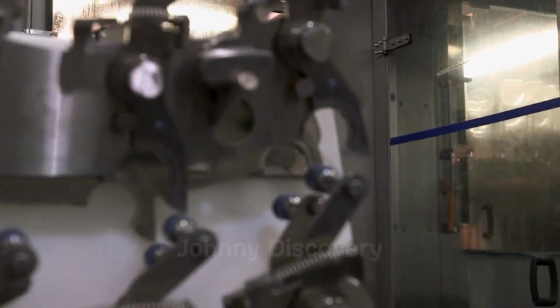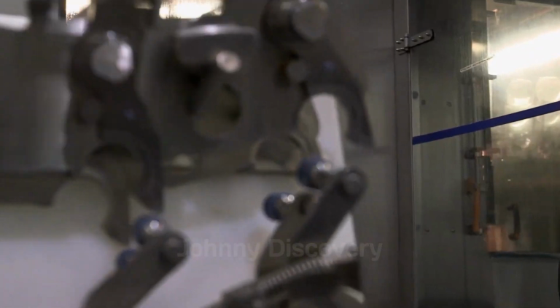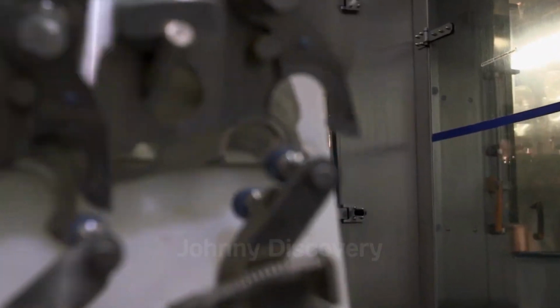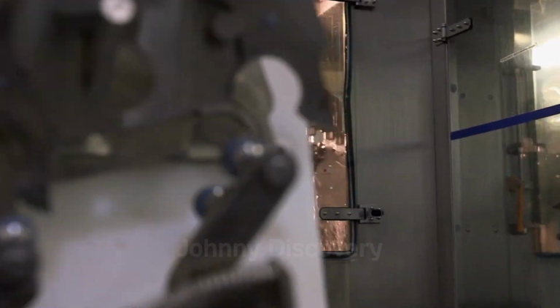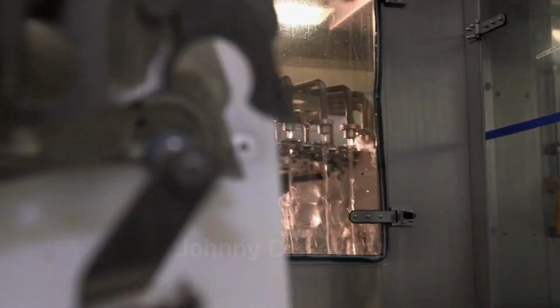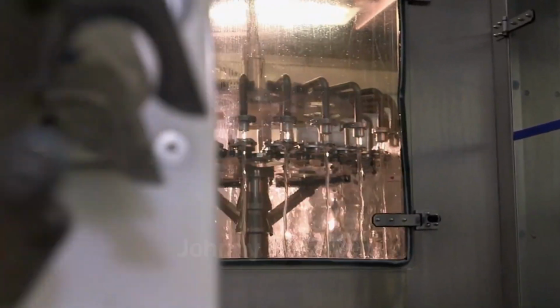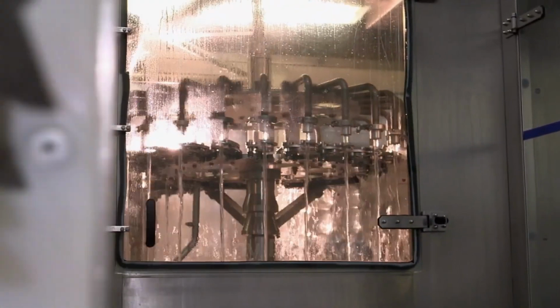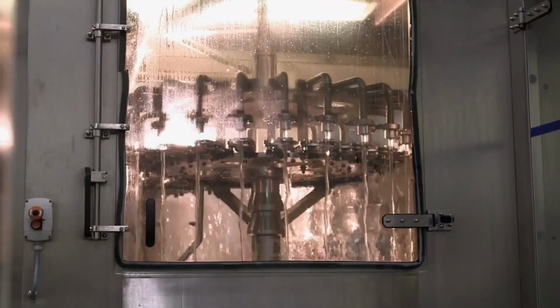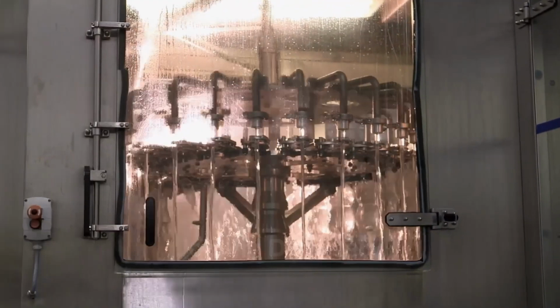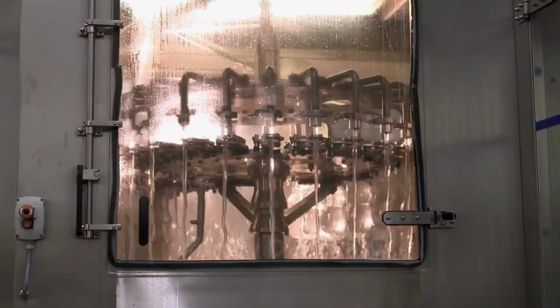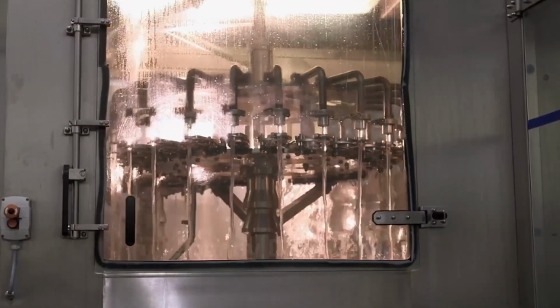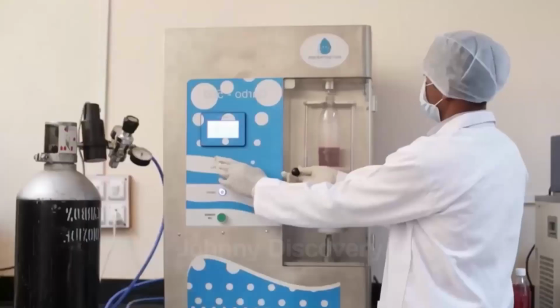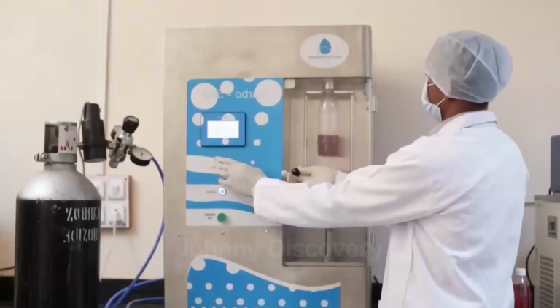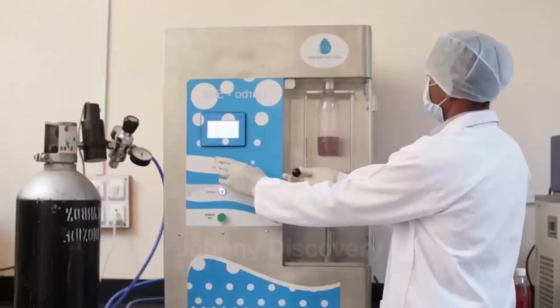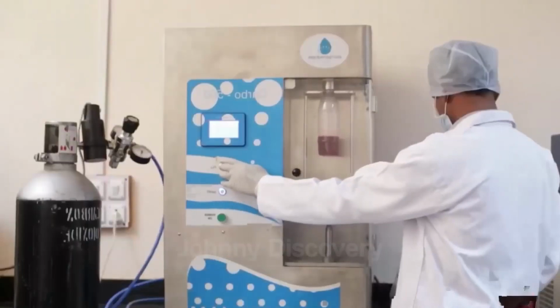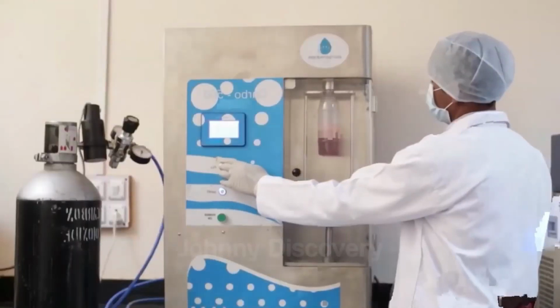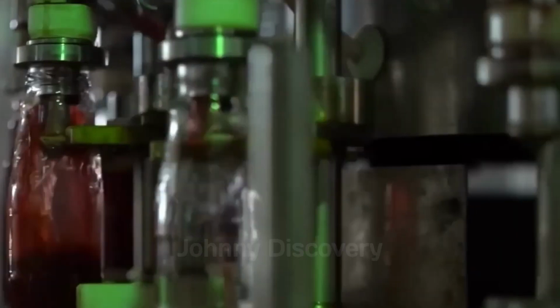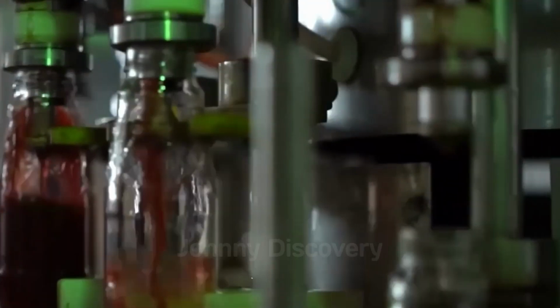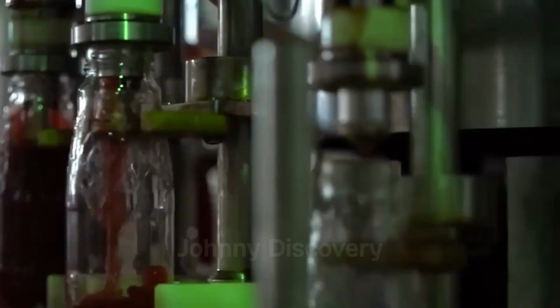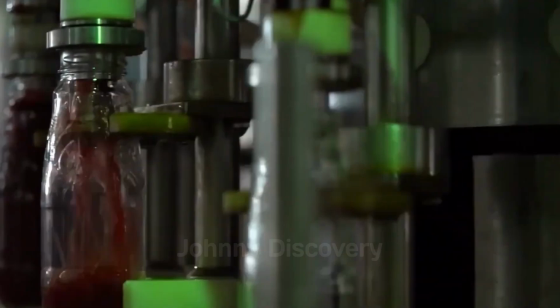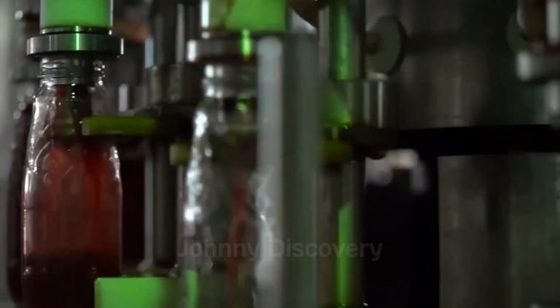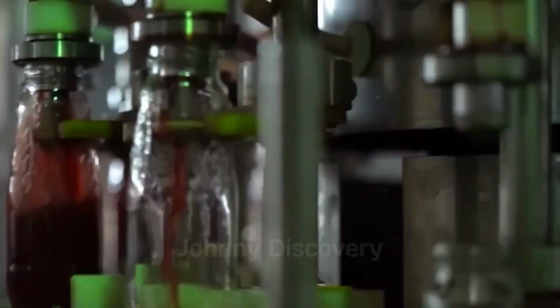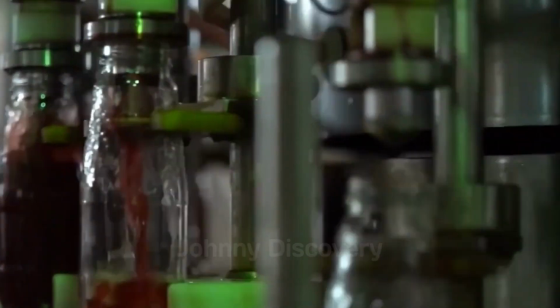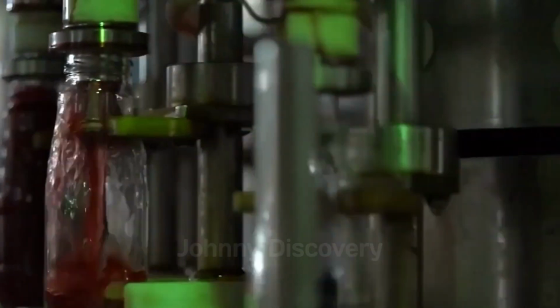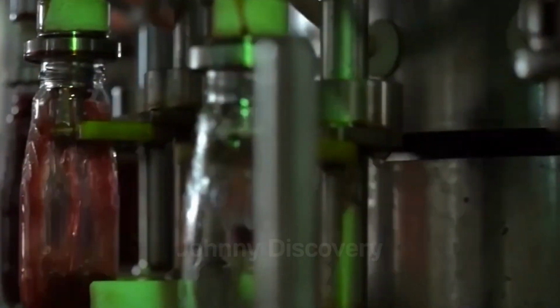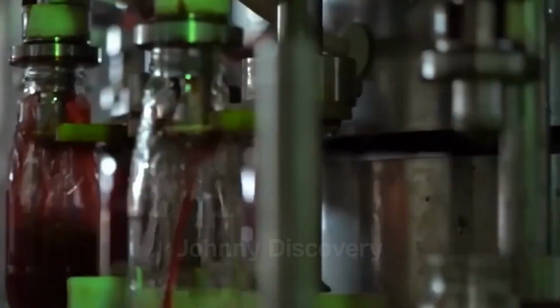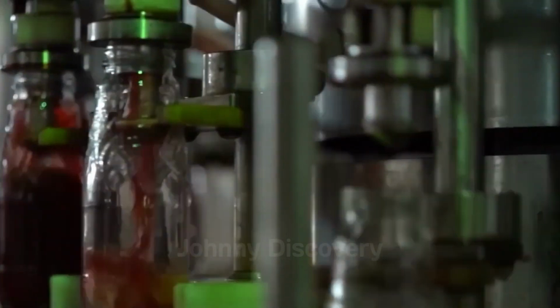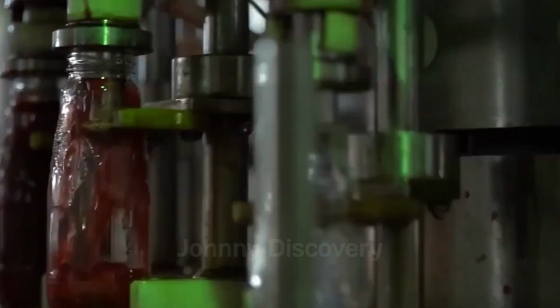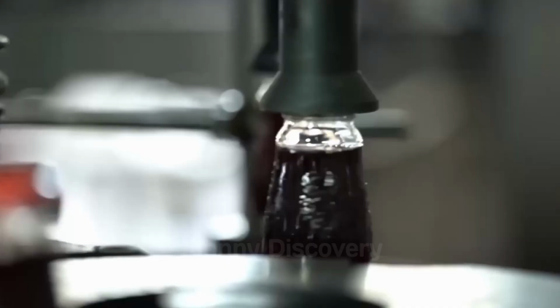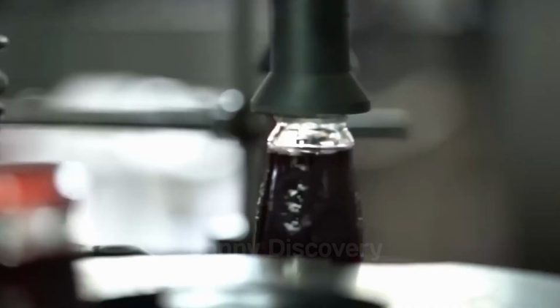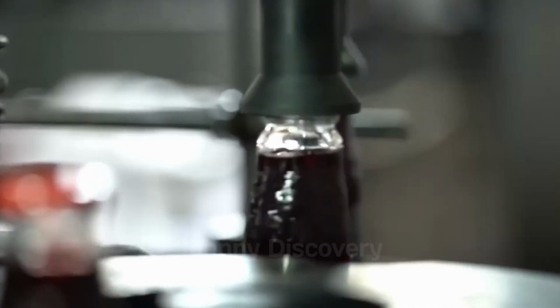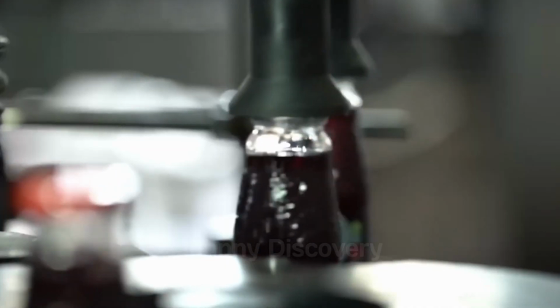Before moving to the bottling stage, each batch of juice is carefully inspected to guarantee top-notch quality.